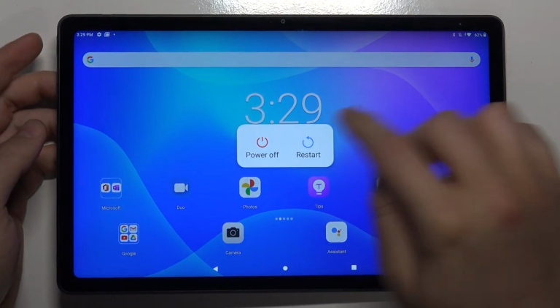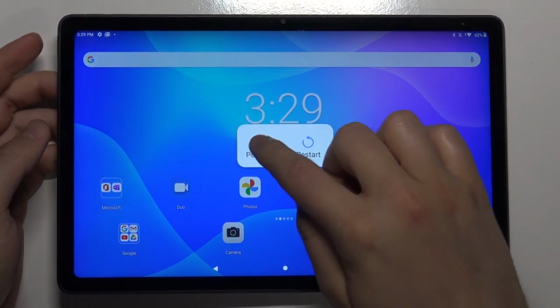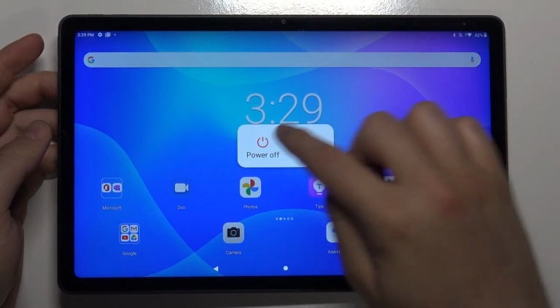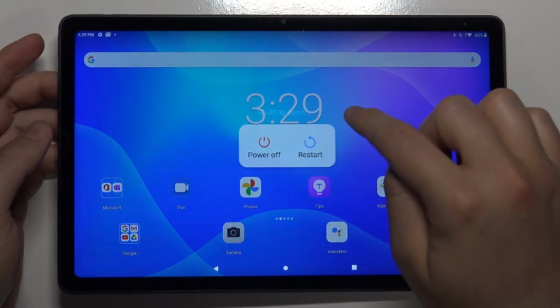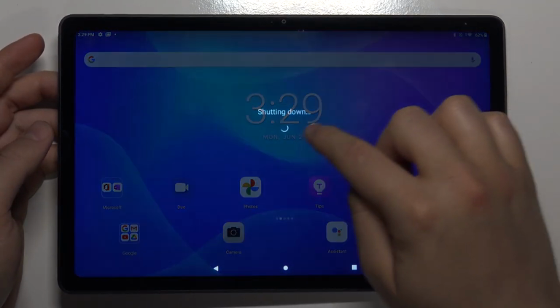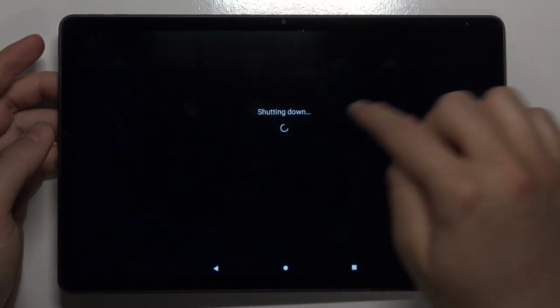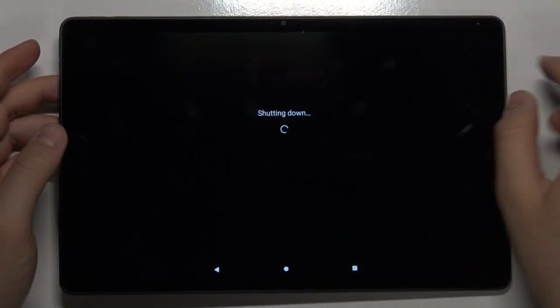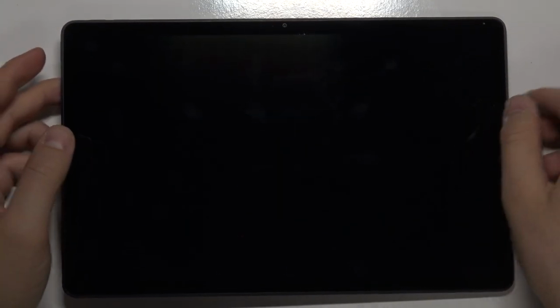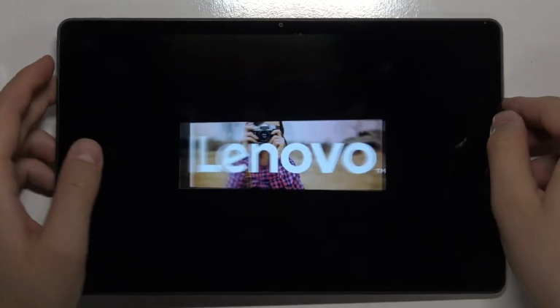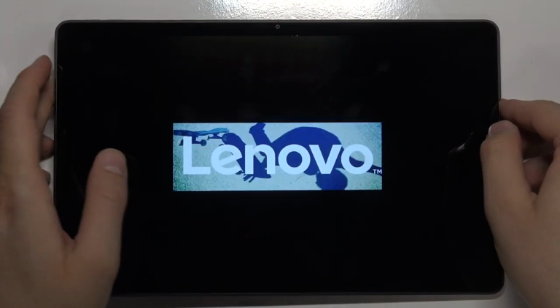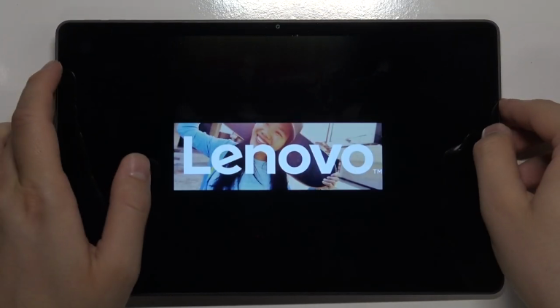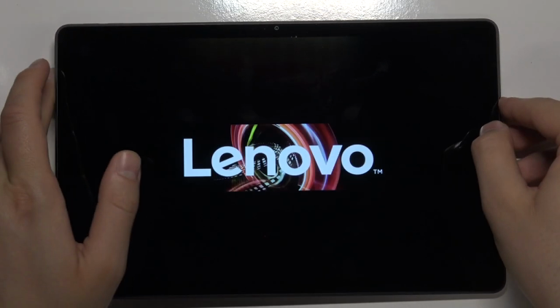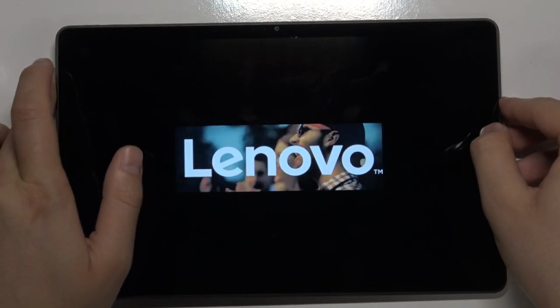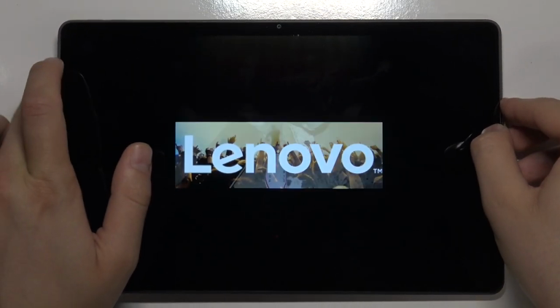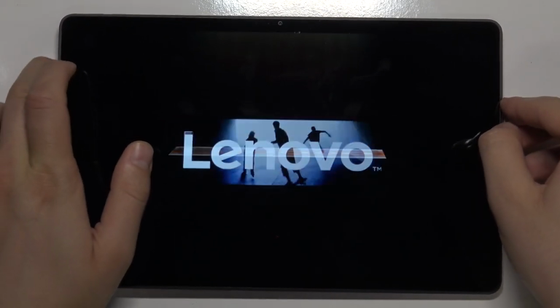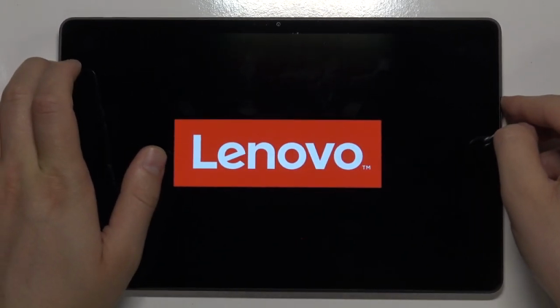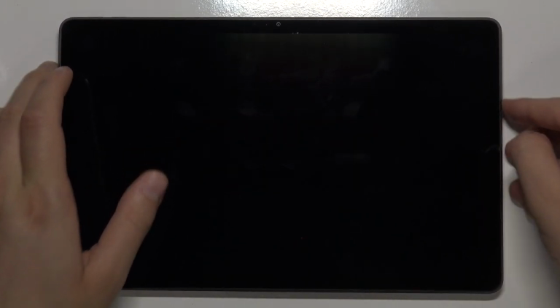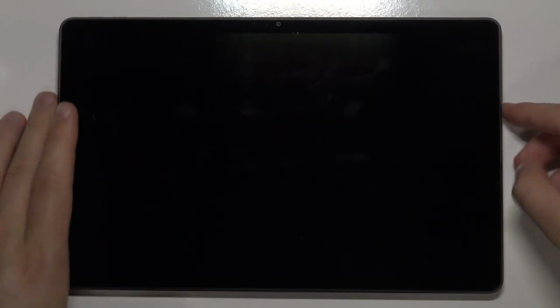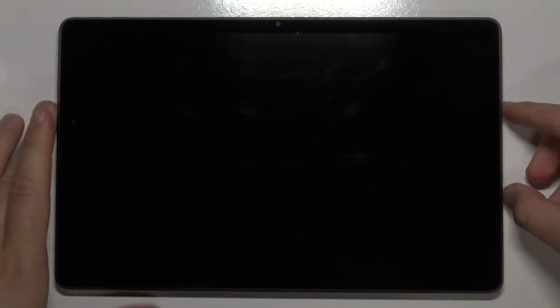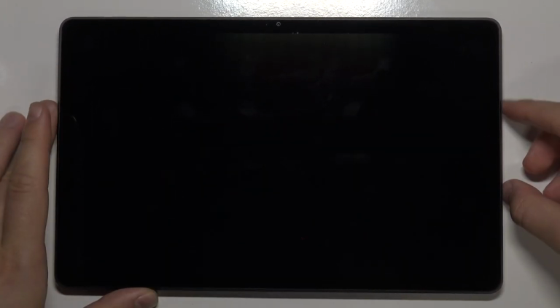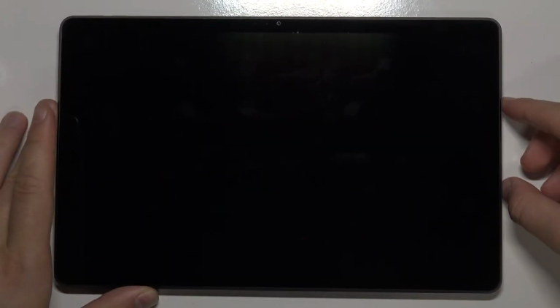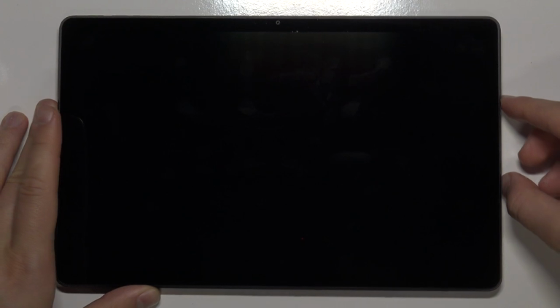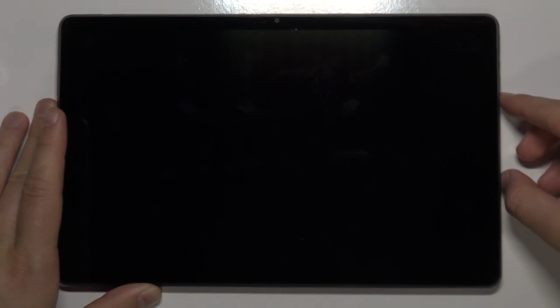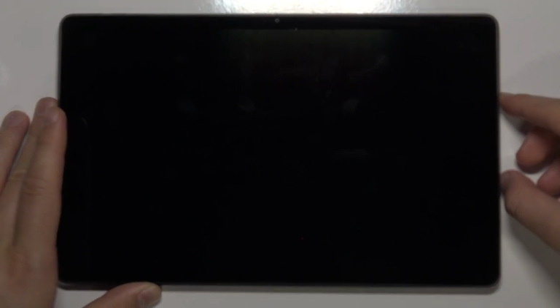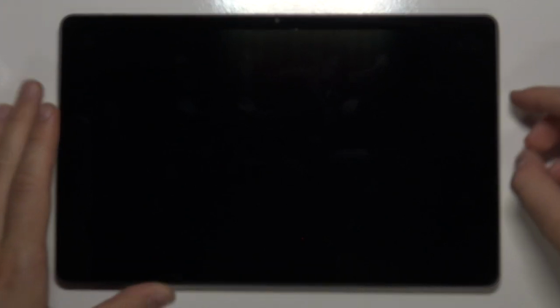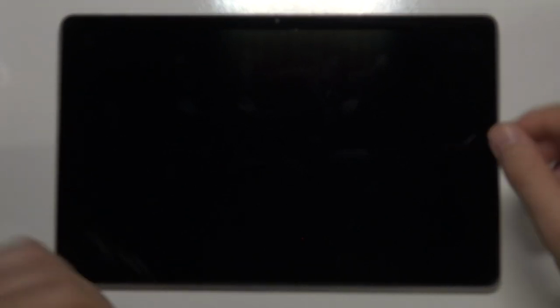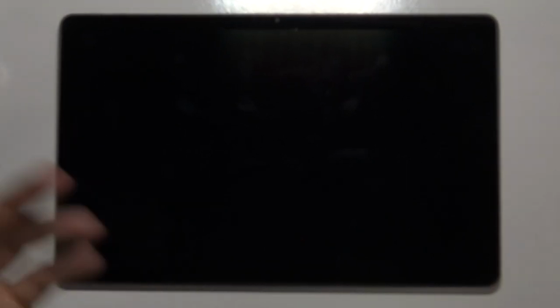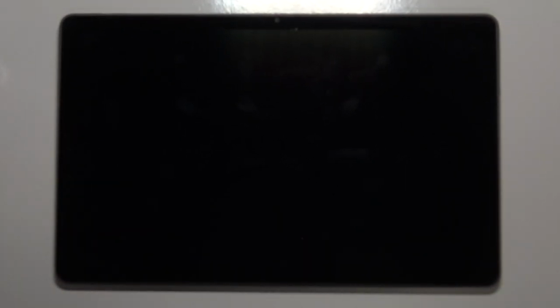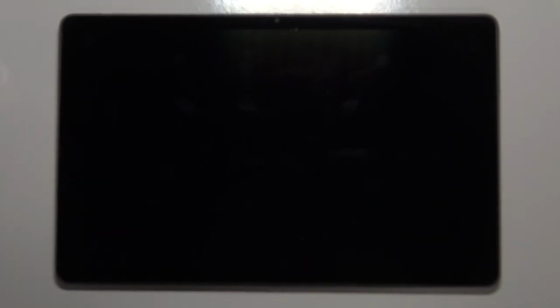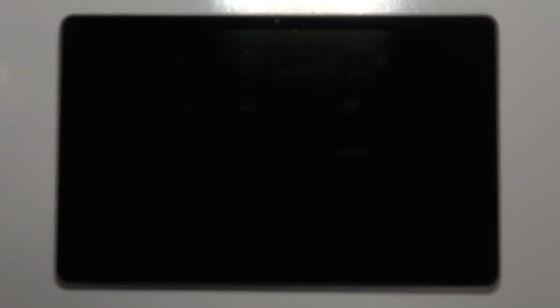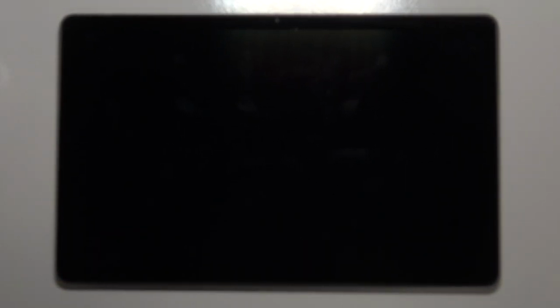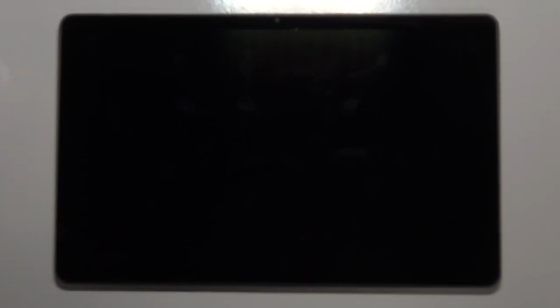Then tap to power off, and after a few moments, our device will be turned off, as you can see. That's it.